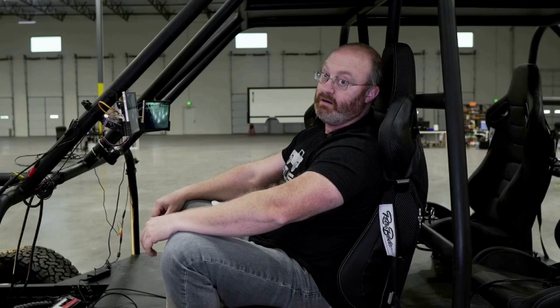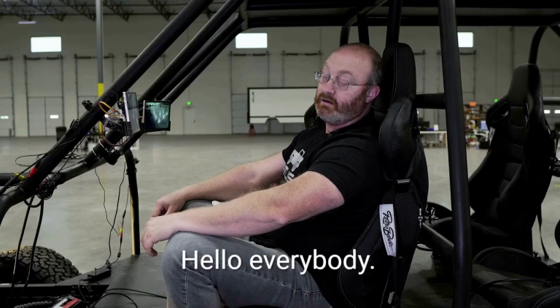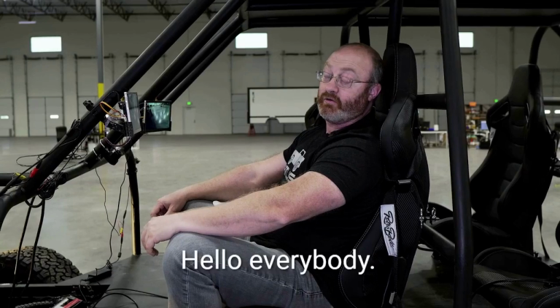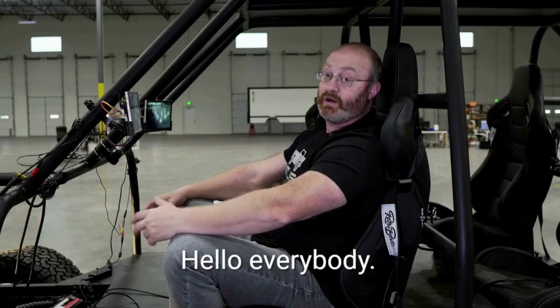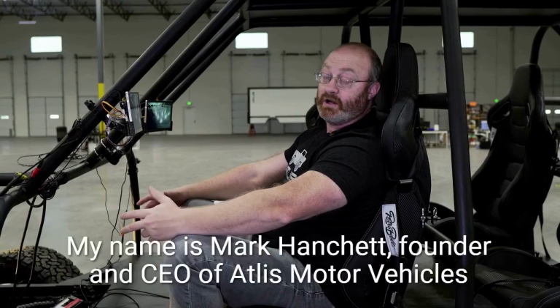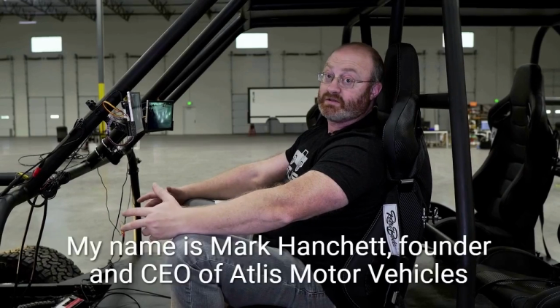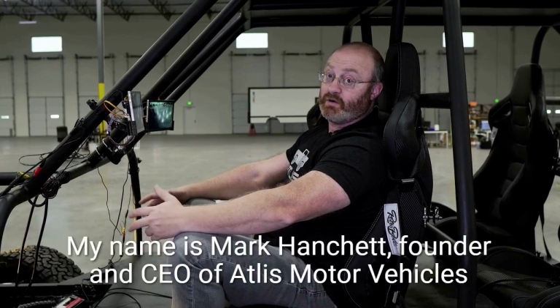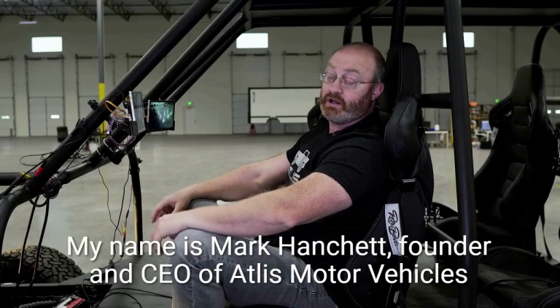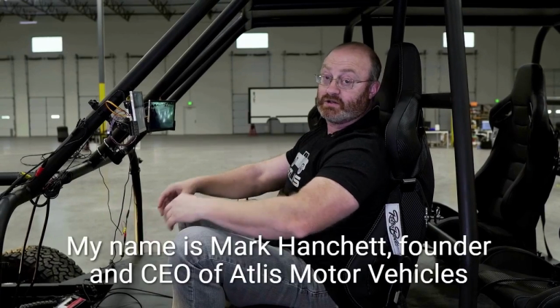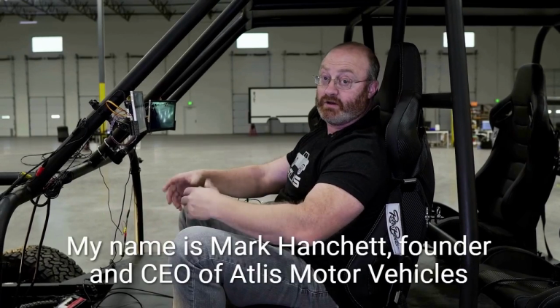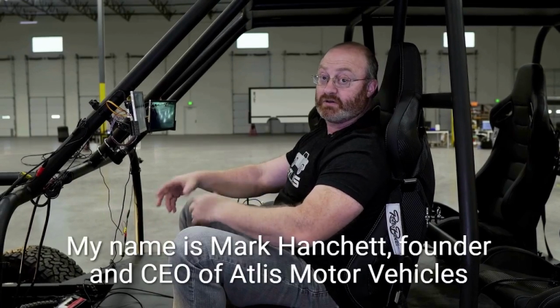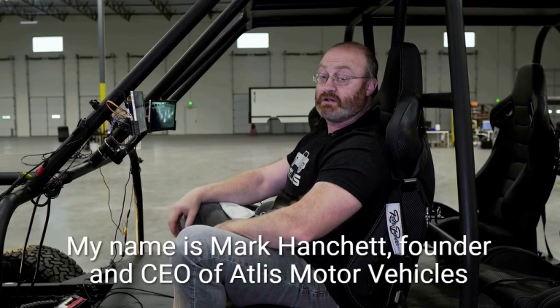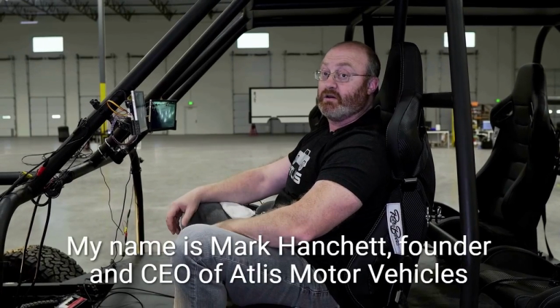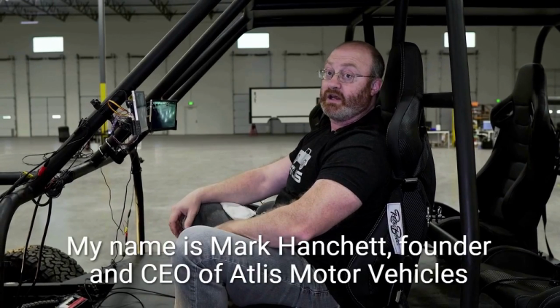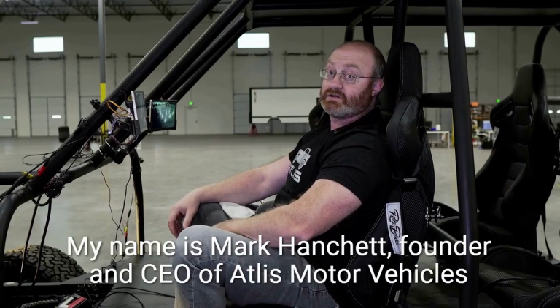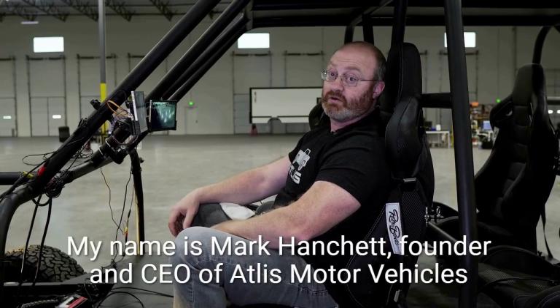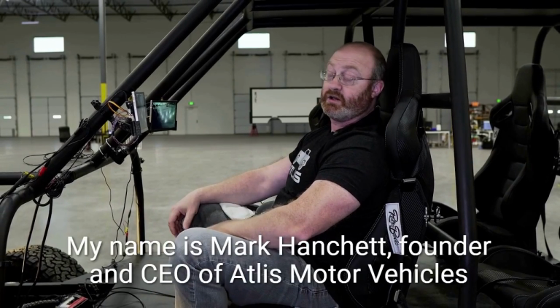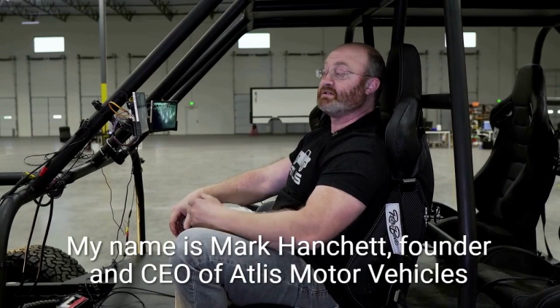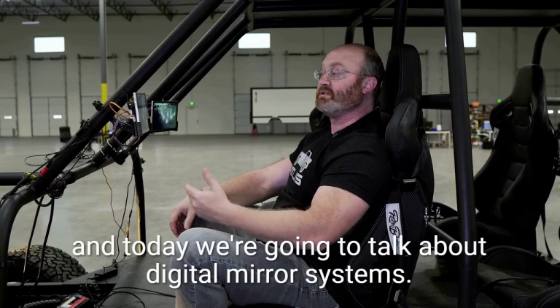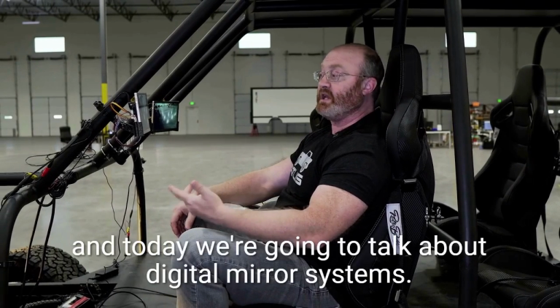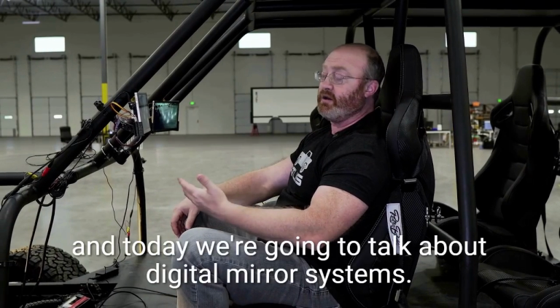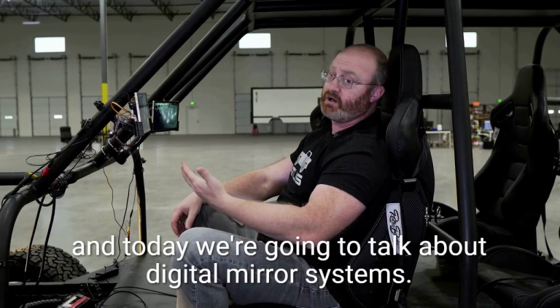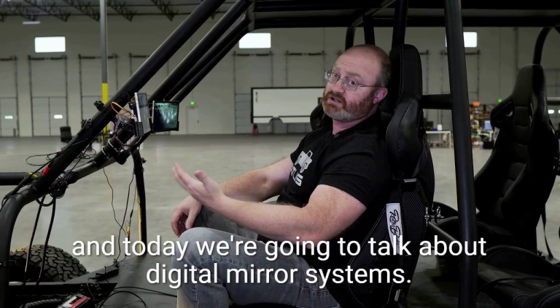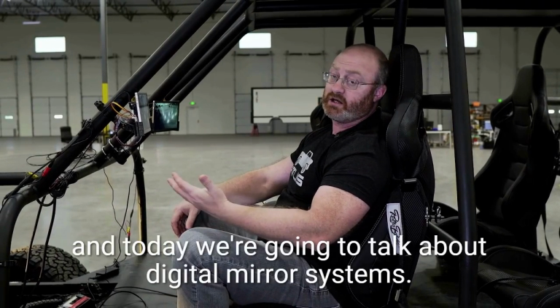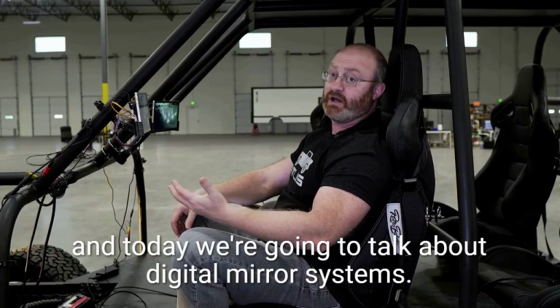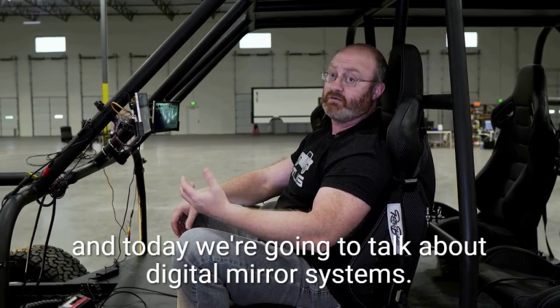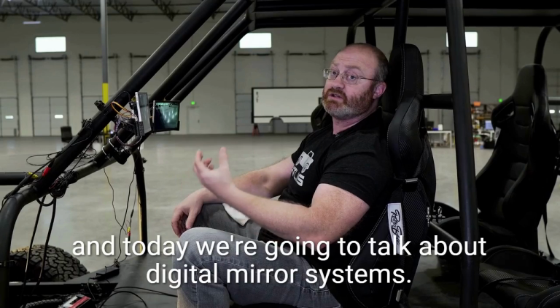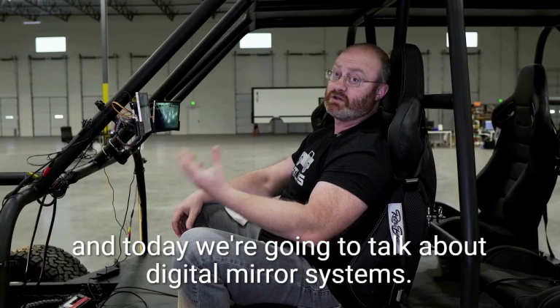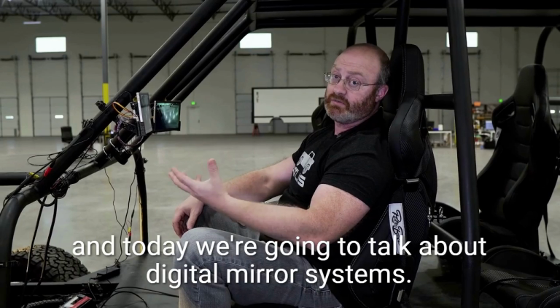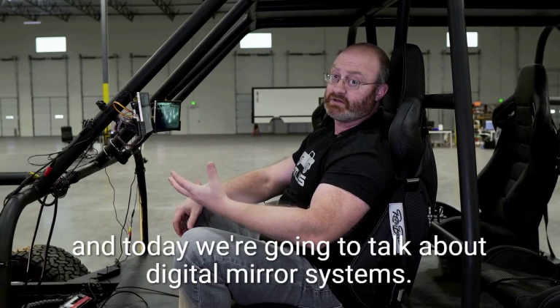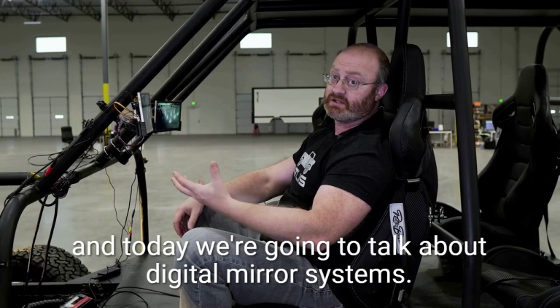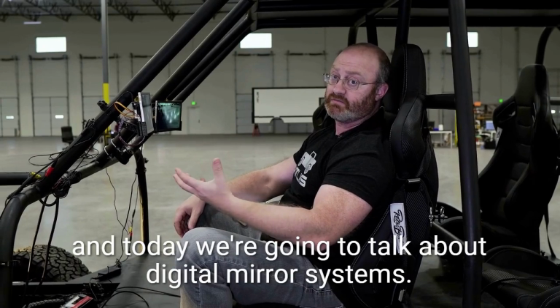Hello everybody, my name is Mark Hanchett, founder and CEO of Atlas Motor Vehicles, and today we're going to talk about digital mirror systems.